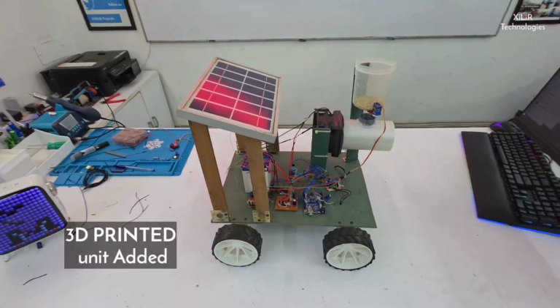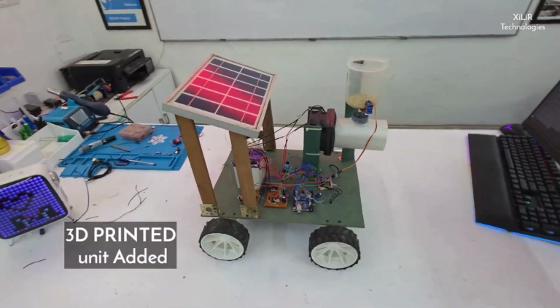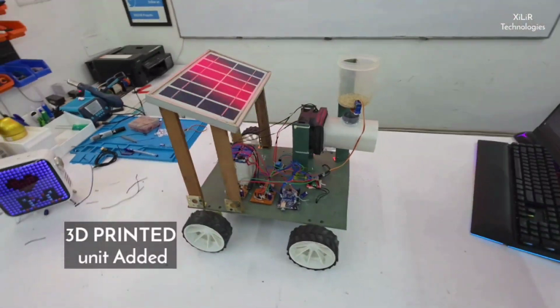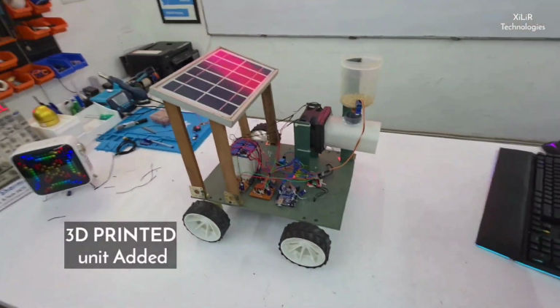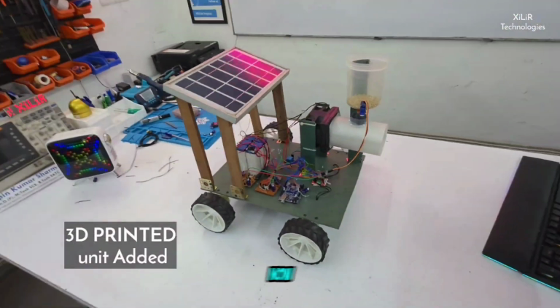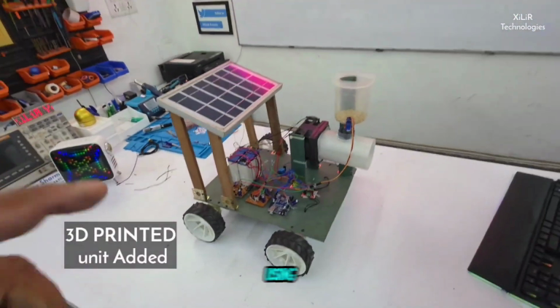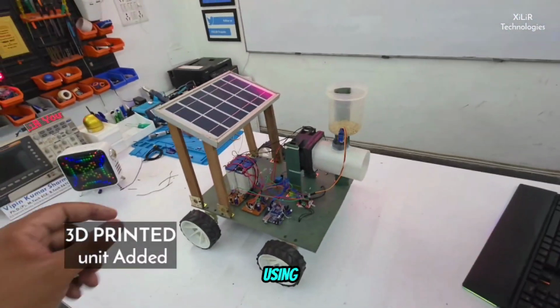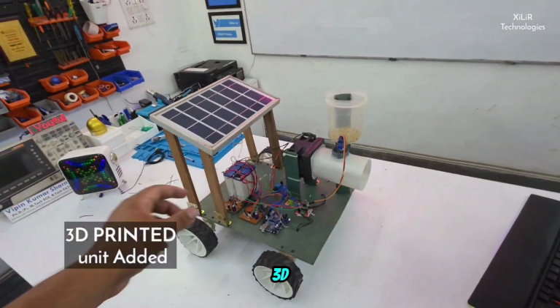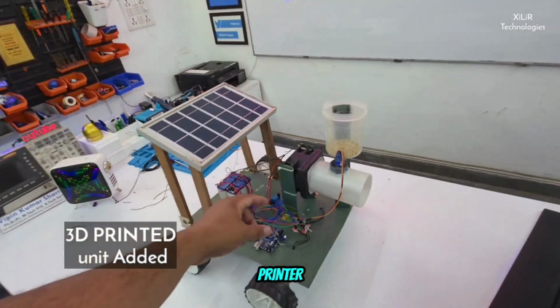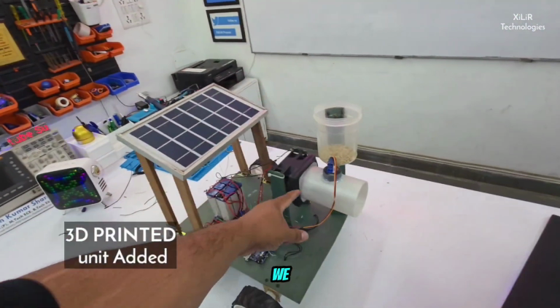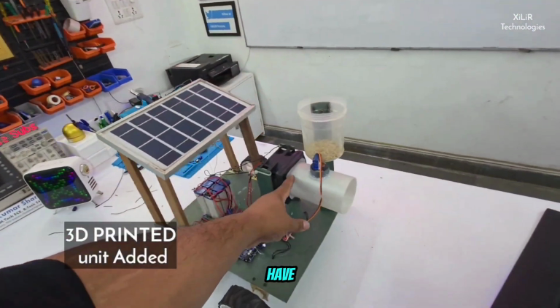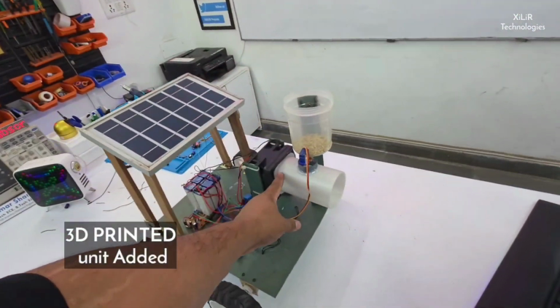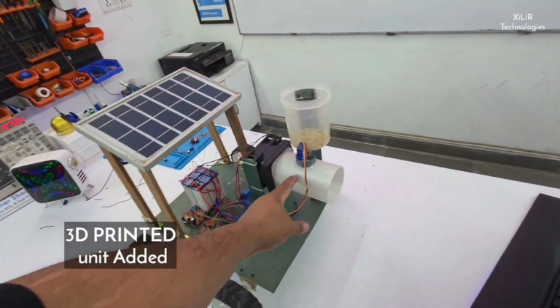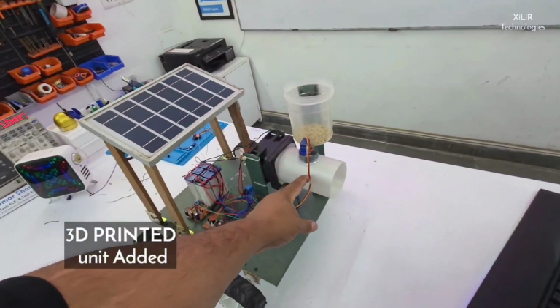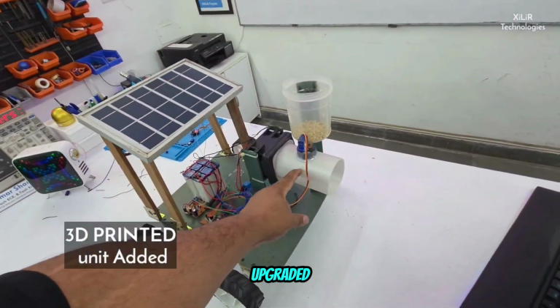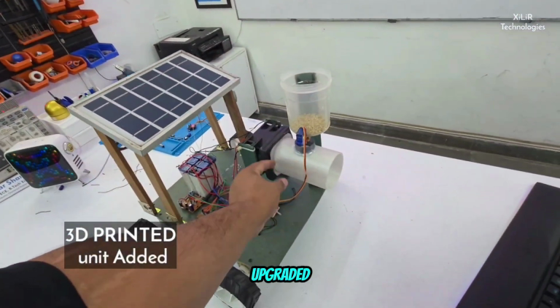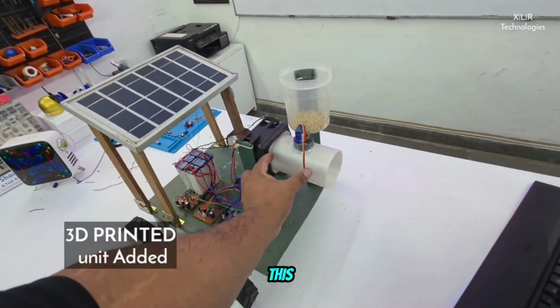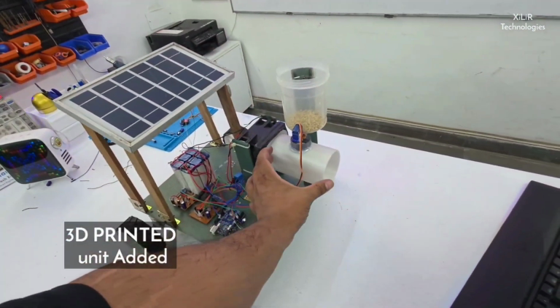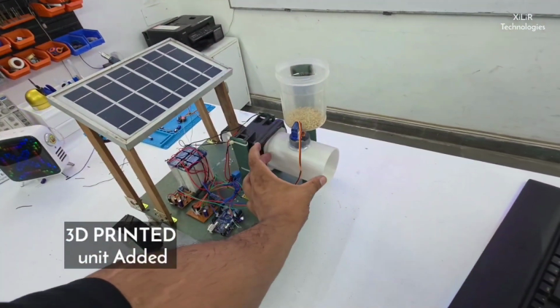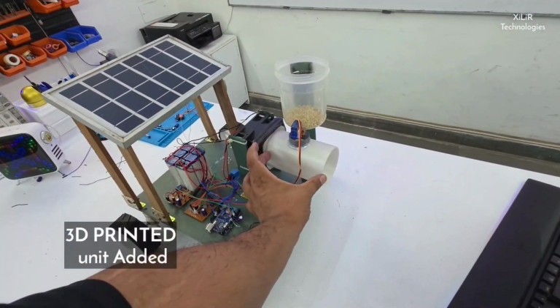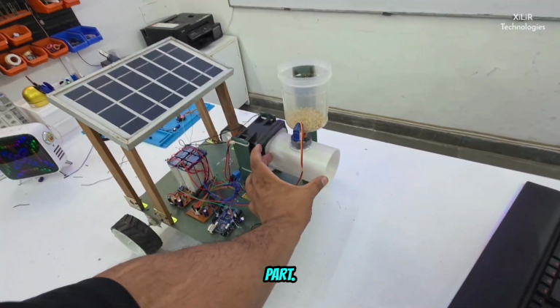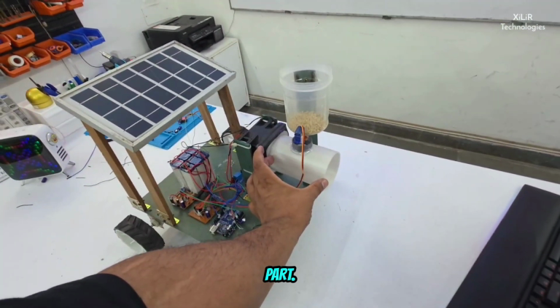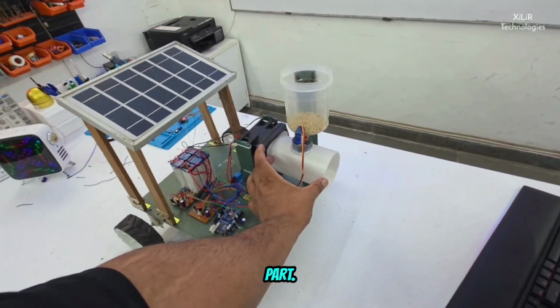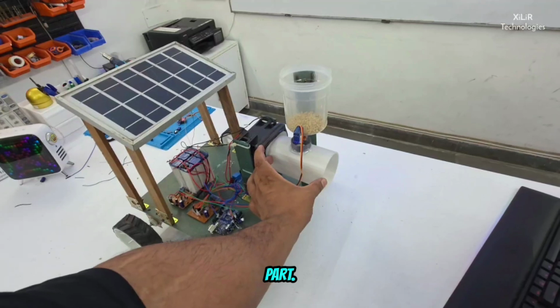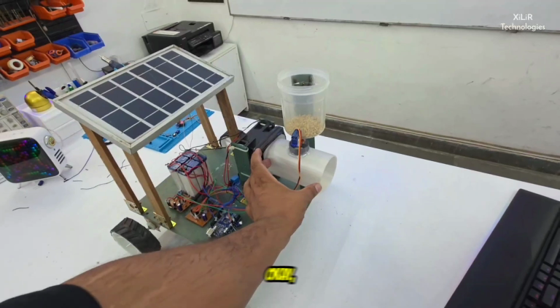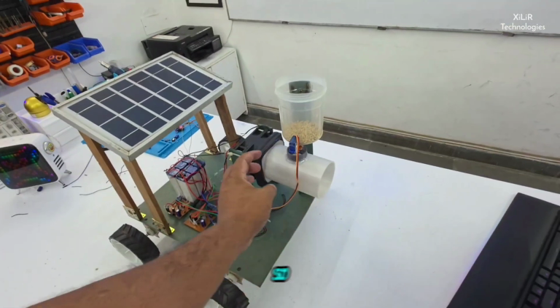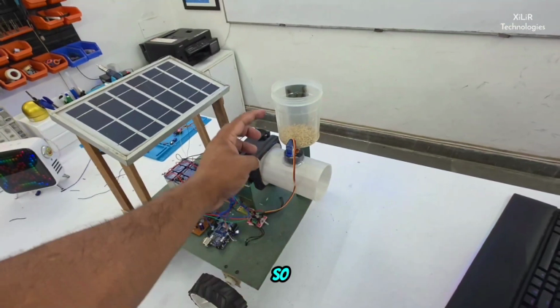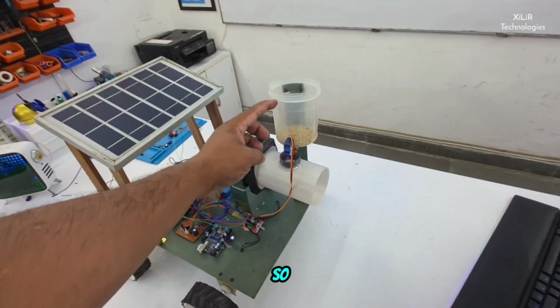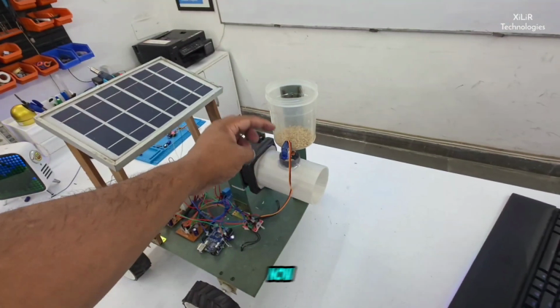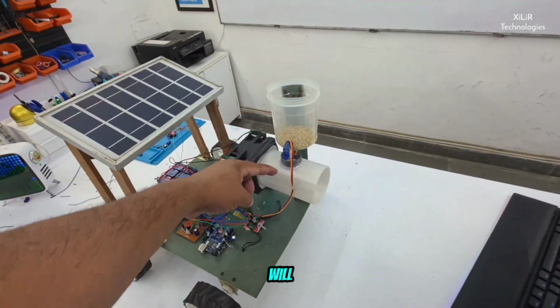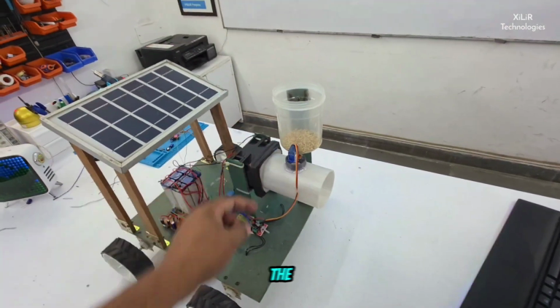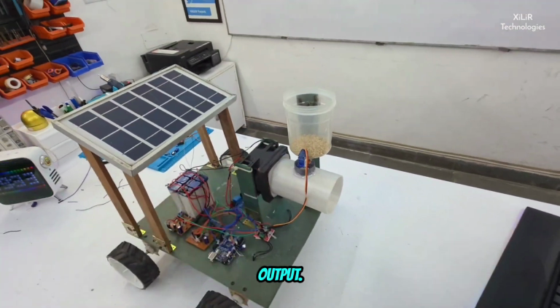Using the 3D printer, we have upgraded this part. Now you will see the output.